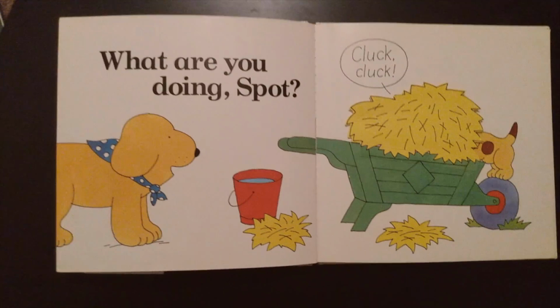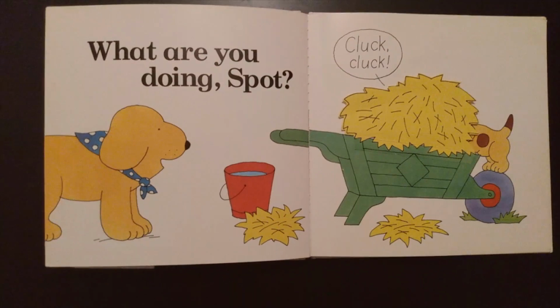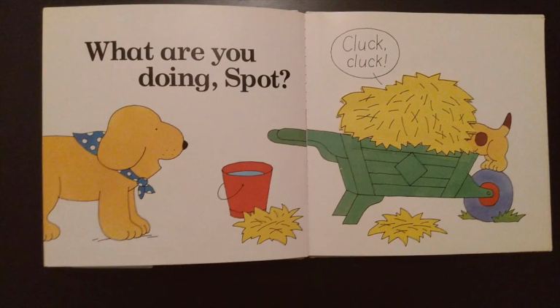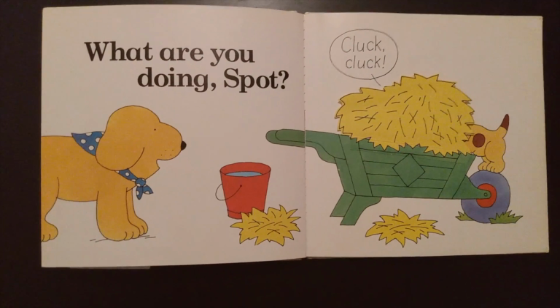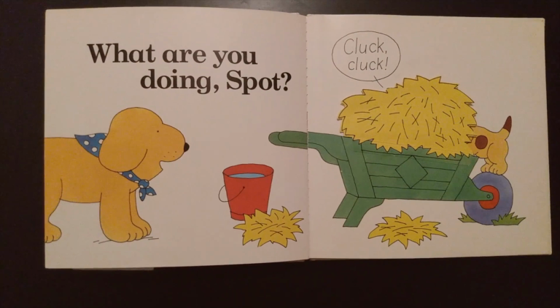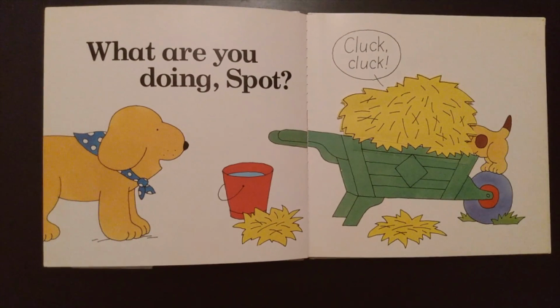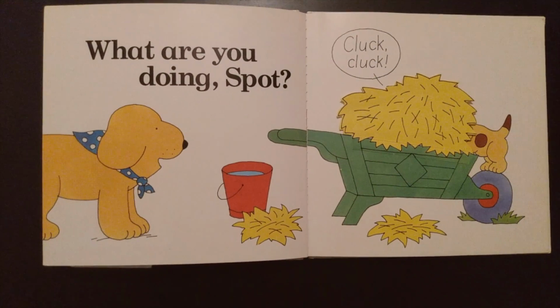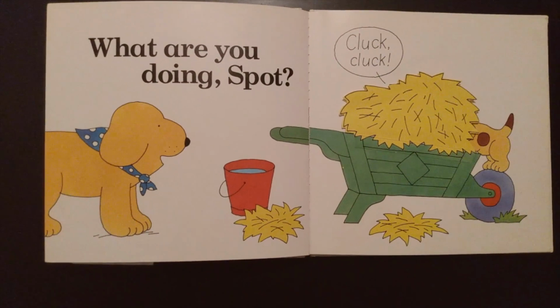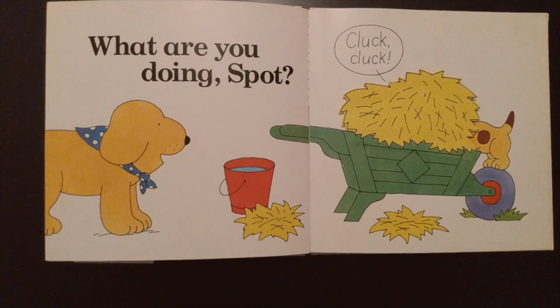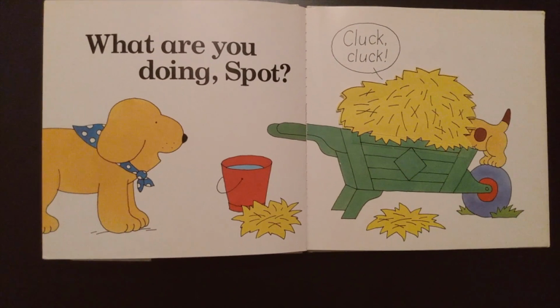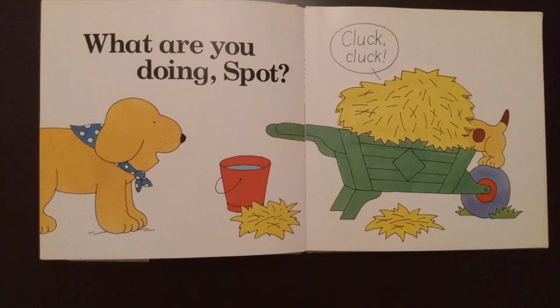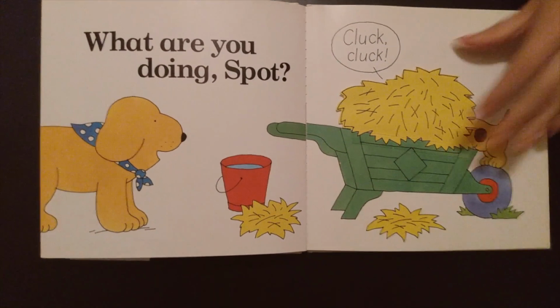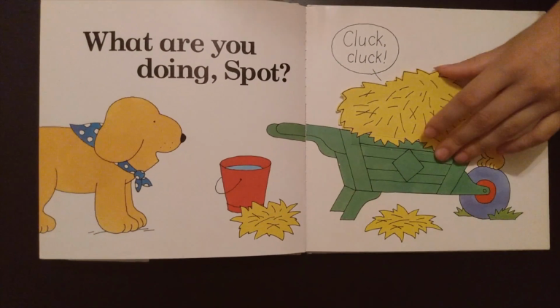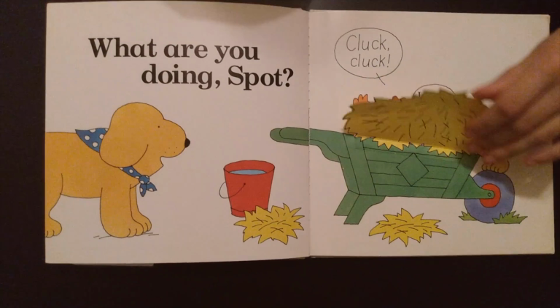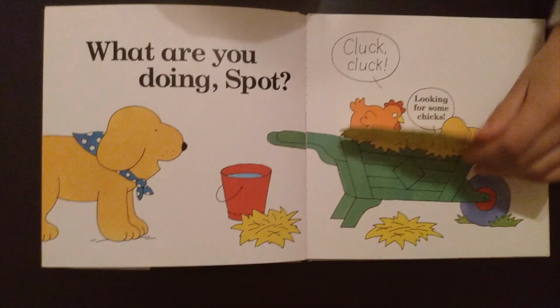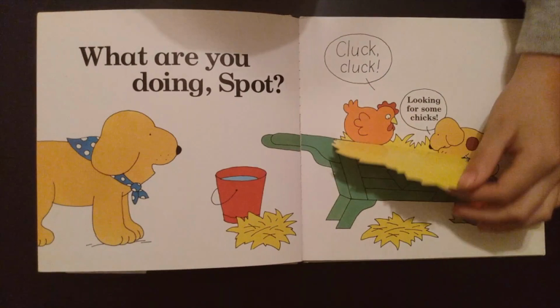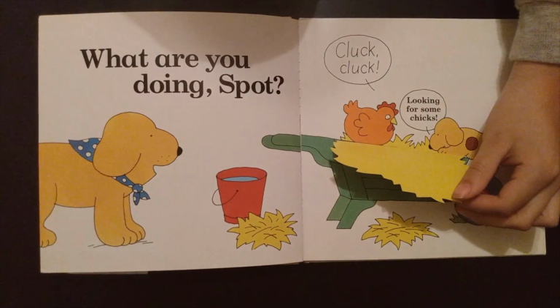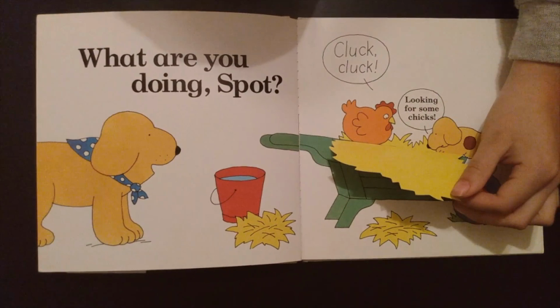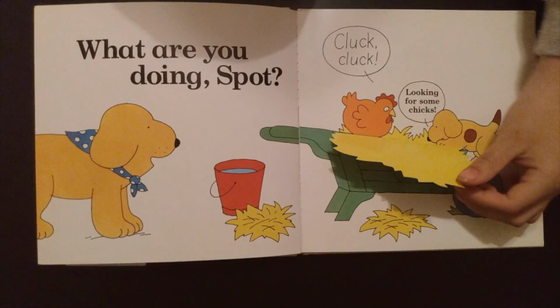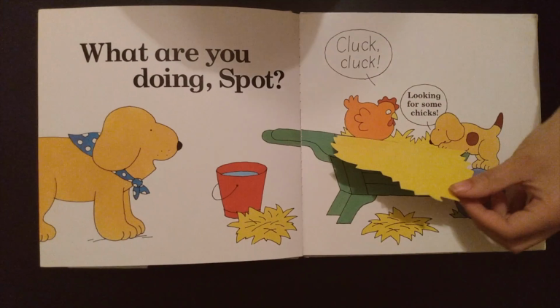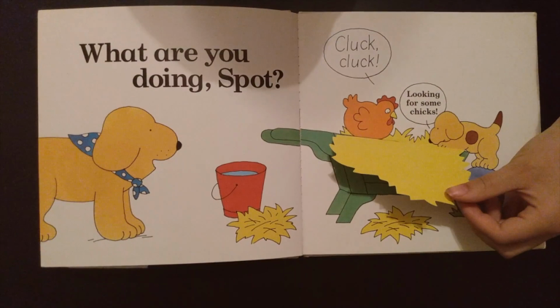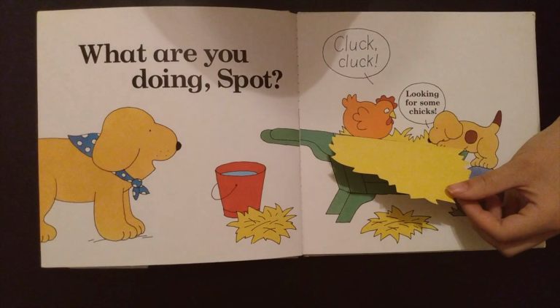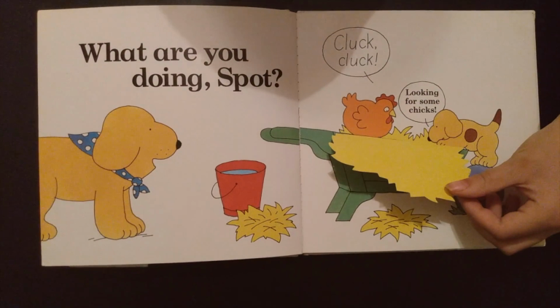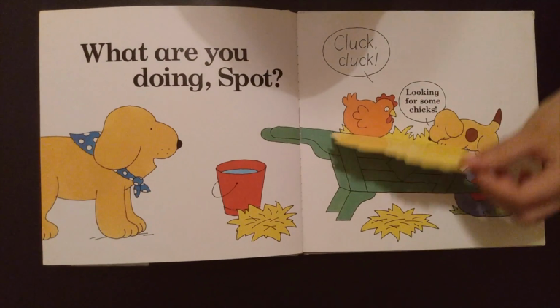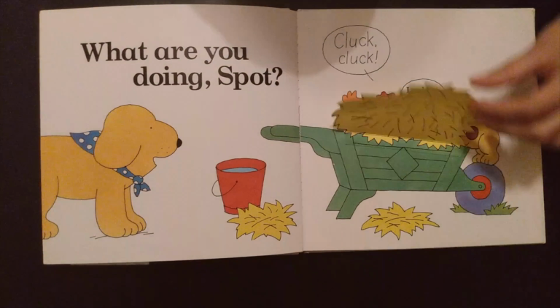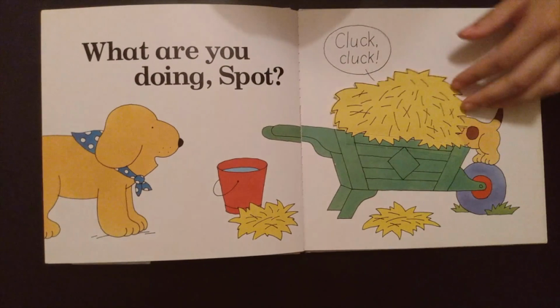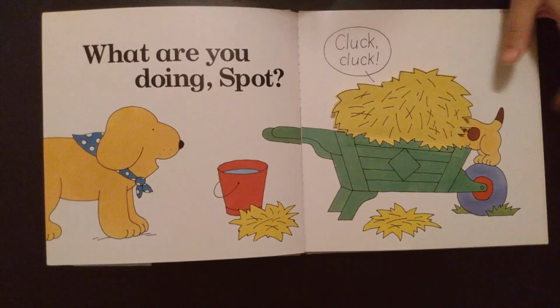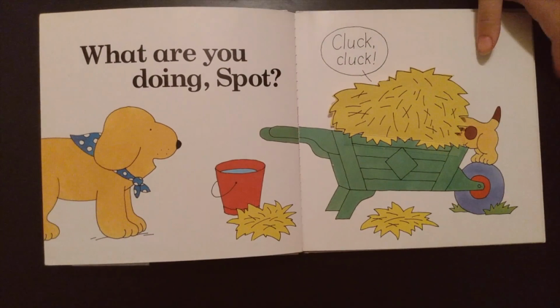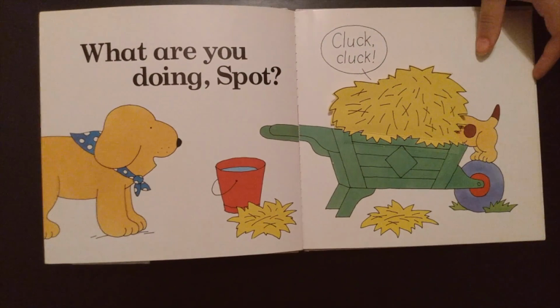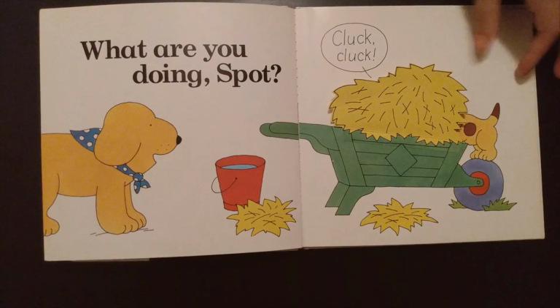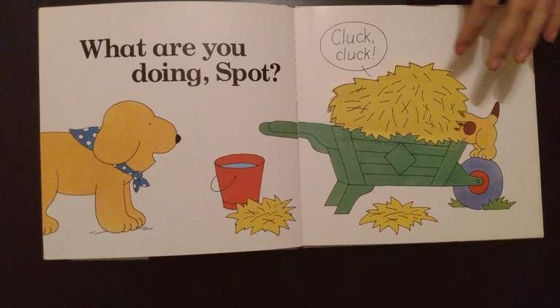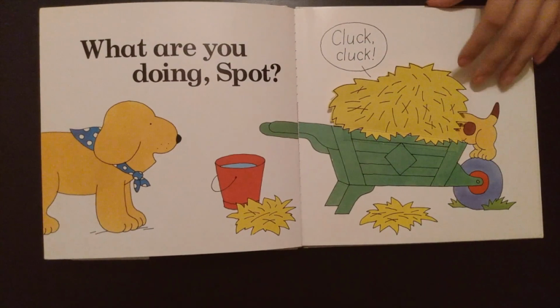What are you doing, Spot? Cluck, cluck. Looking for some chicks. No chicks yet.